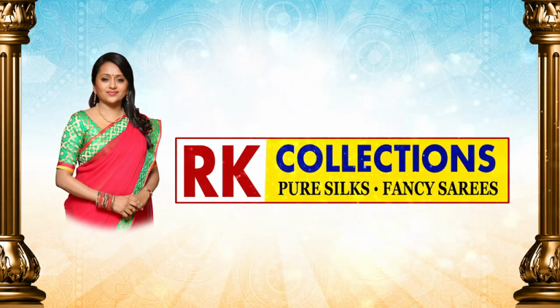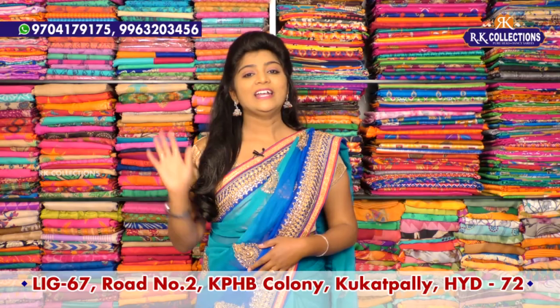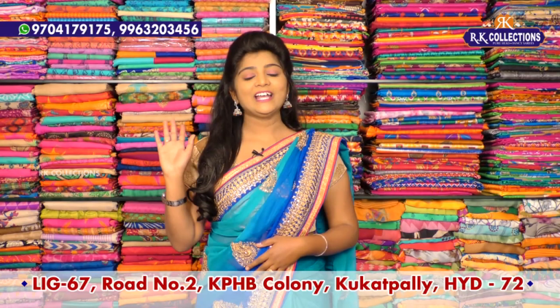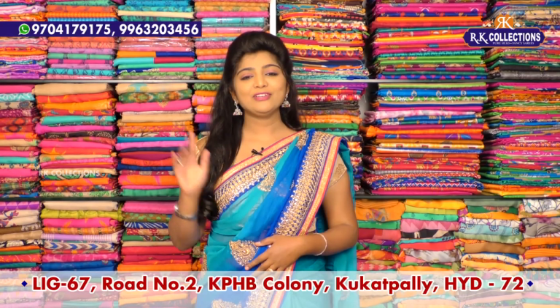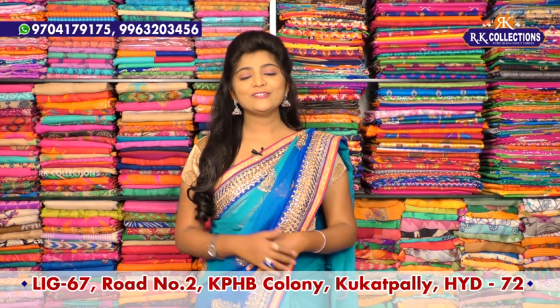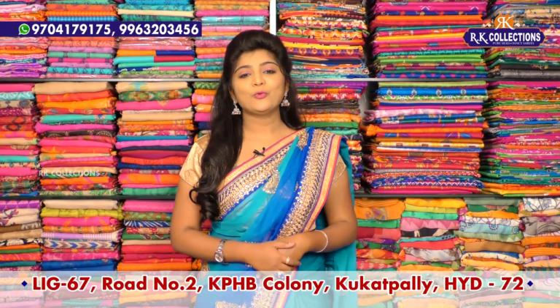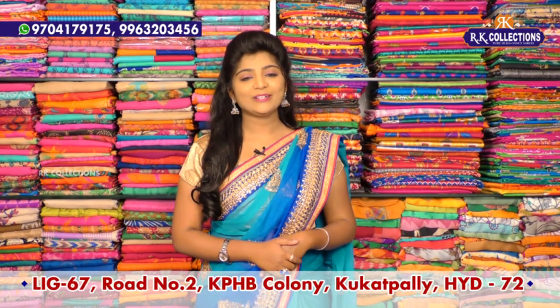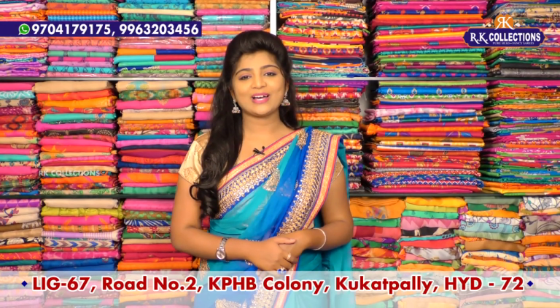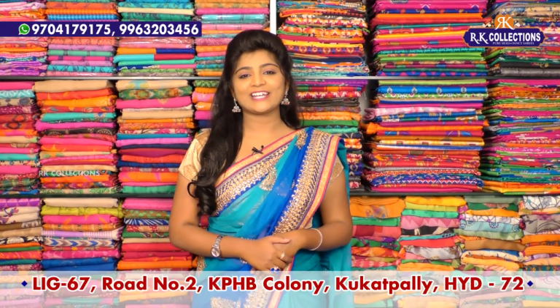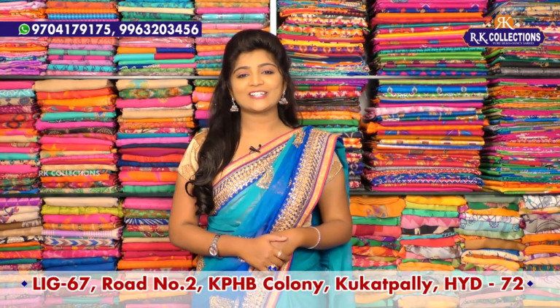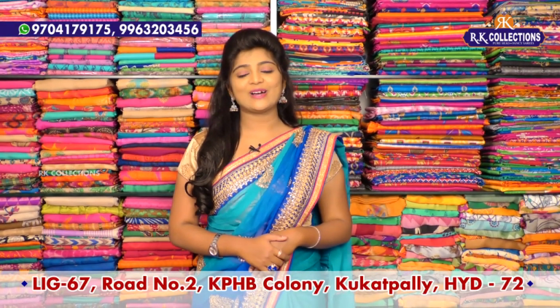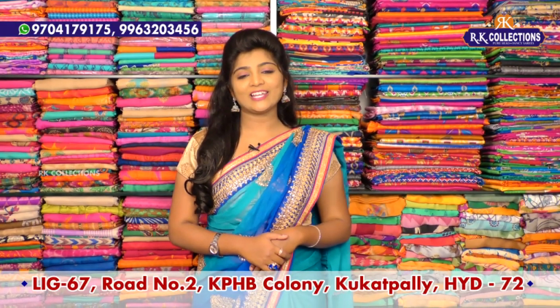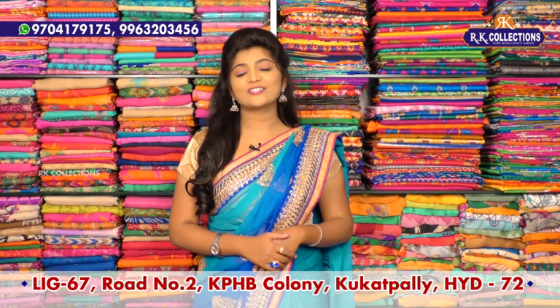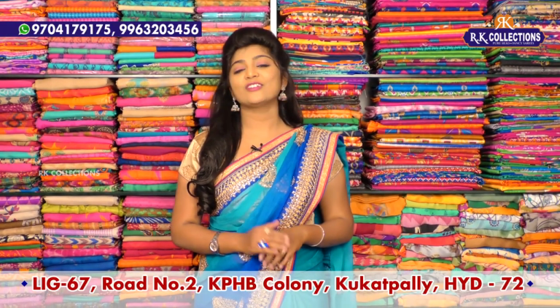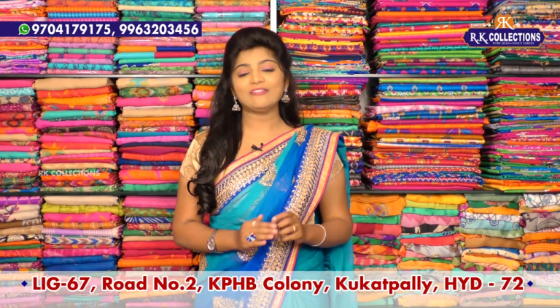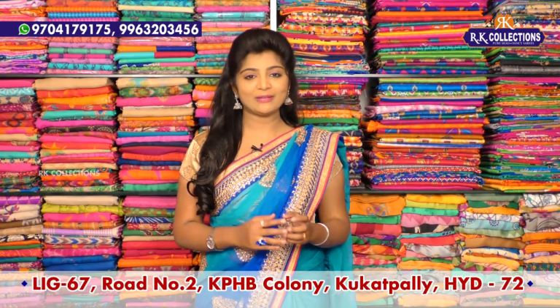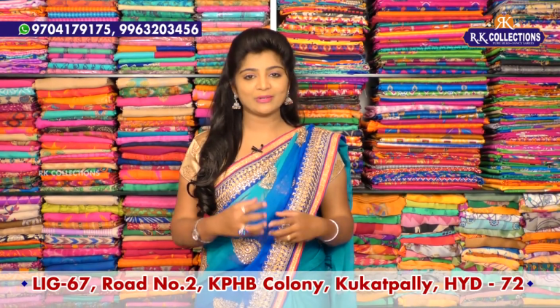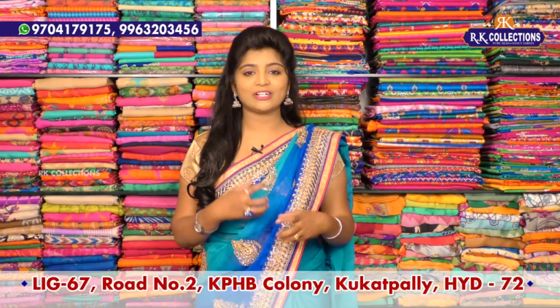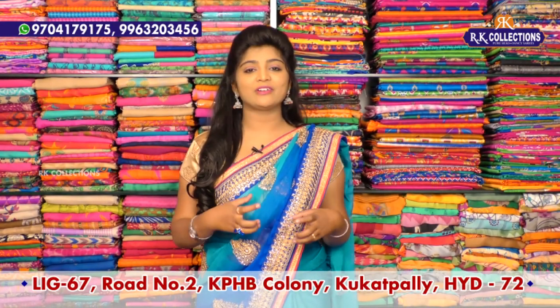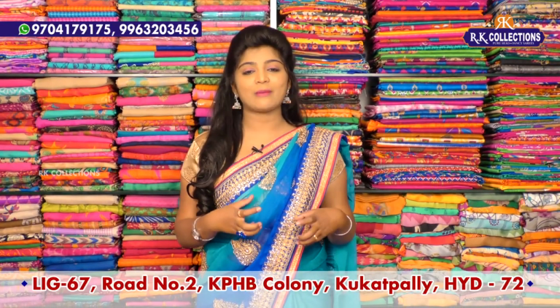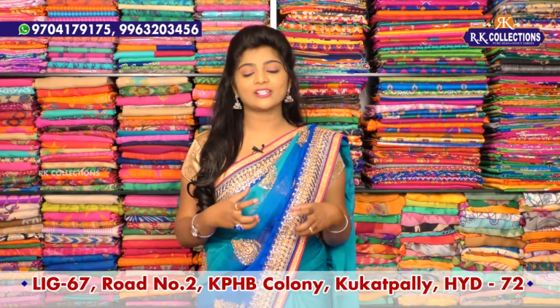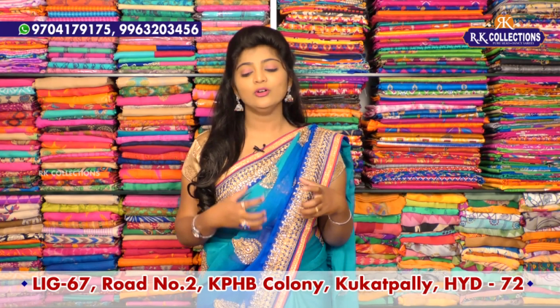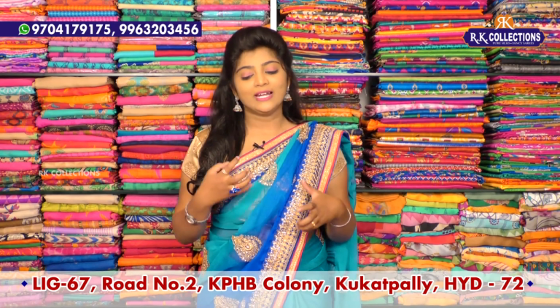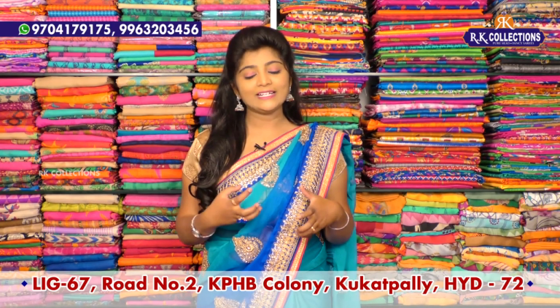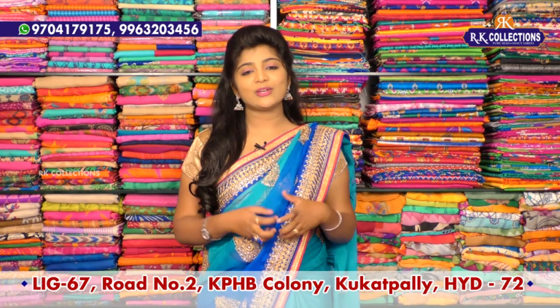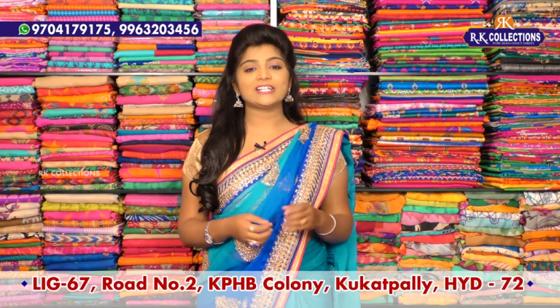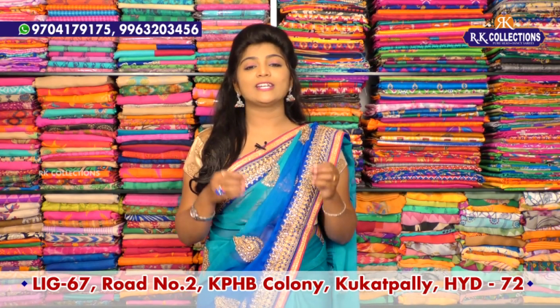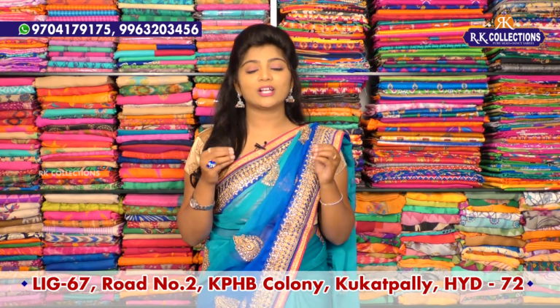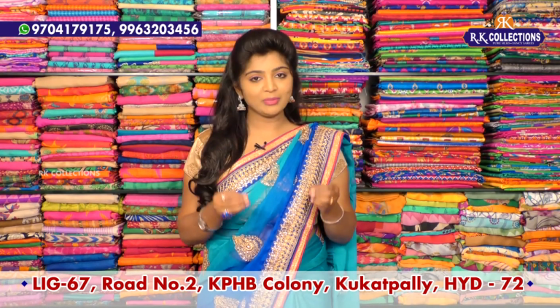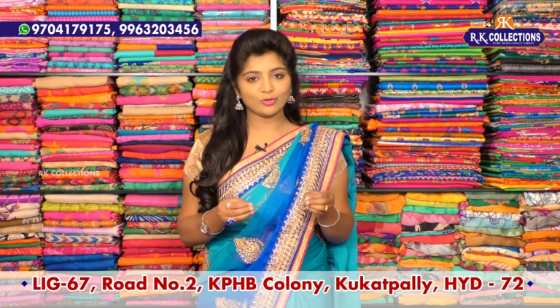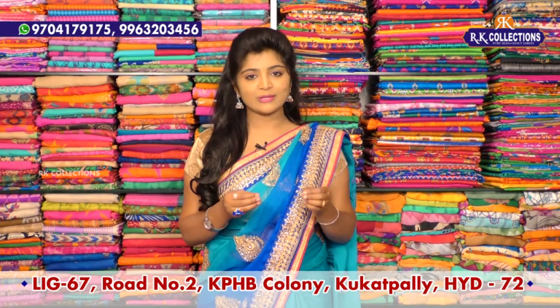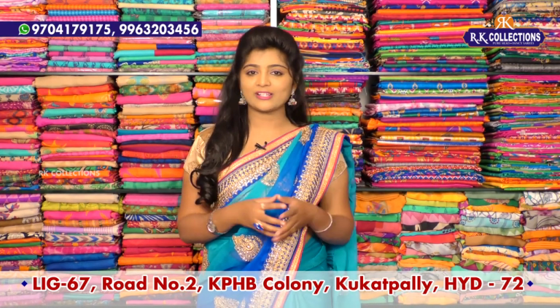Hi viewers, welcome to RK Collections. Every day I have different fabrics, latest varieties and complete wholesale prices.